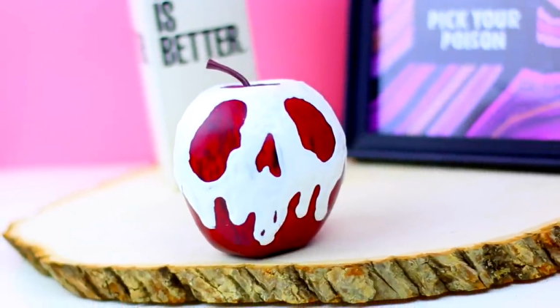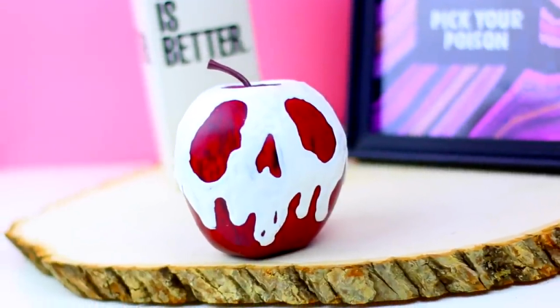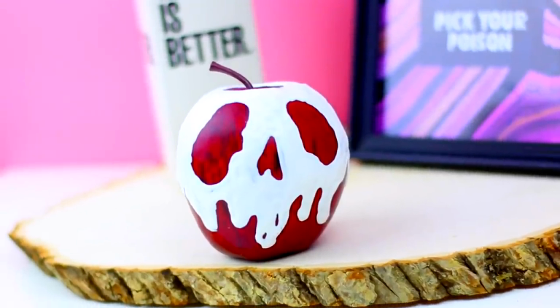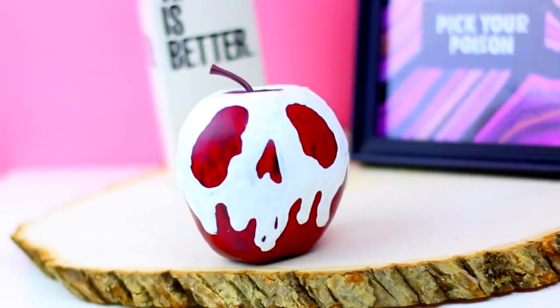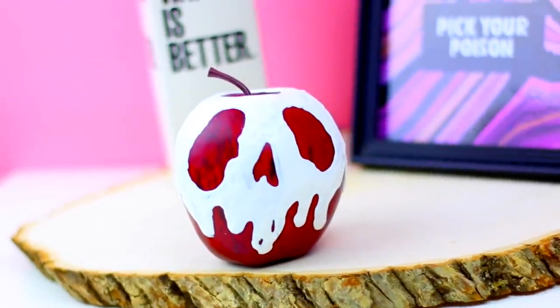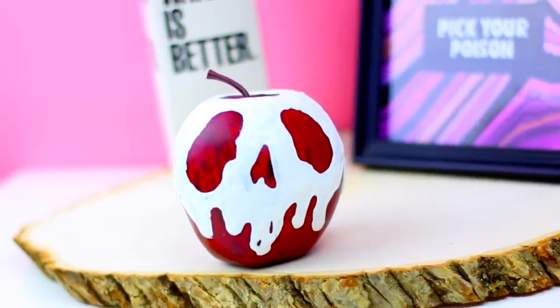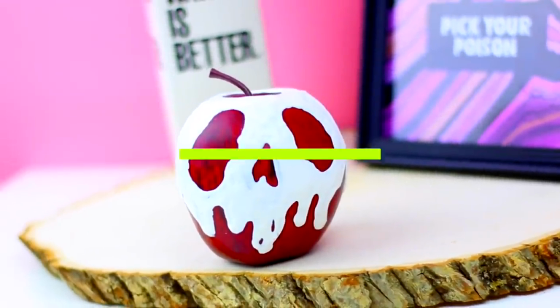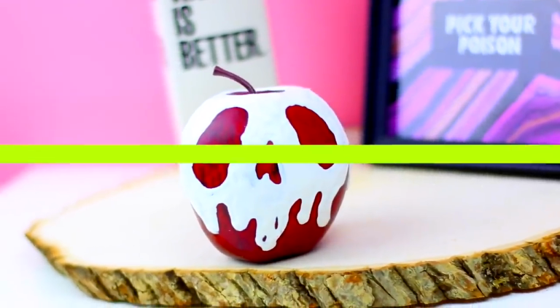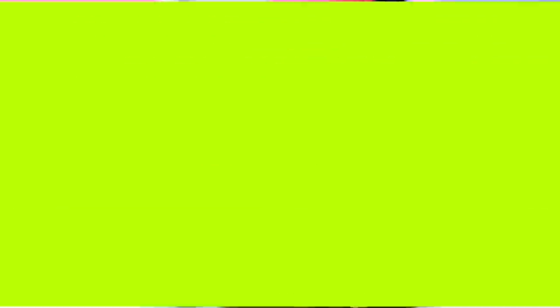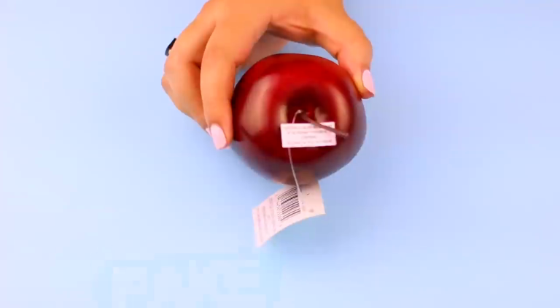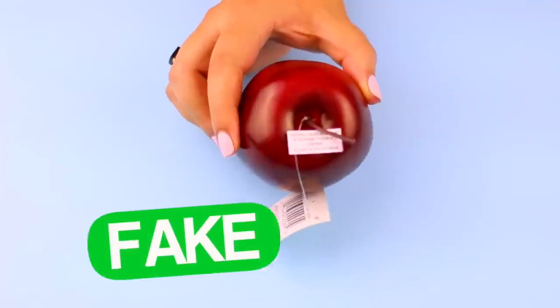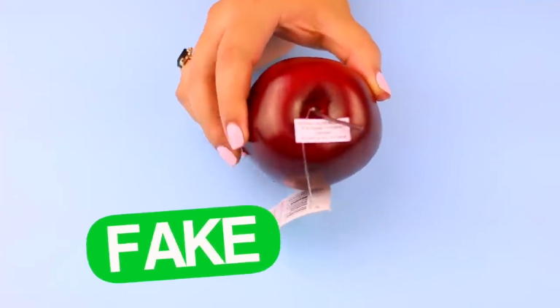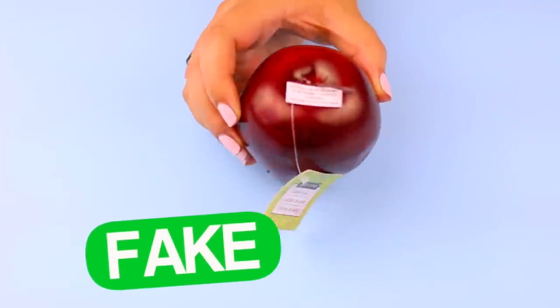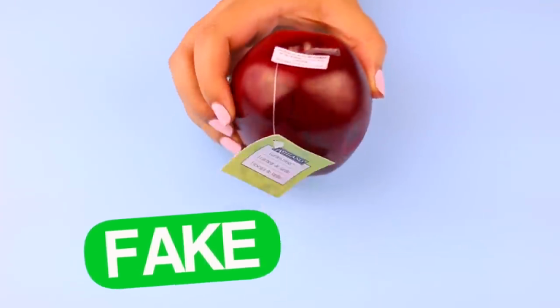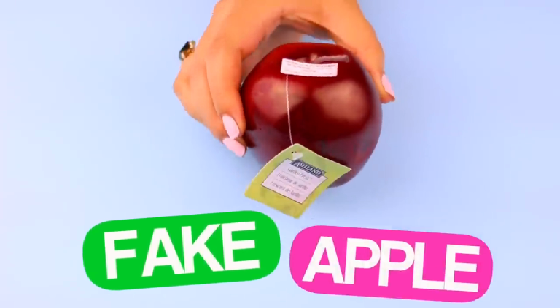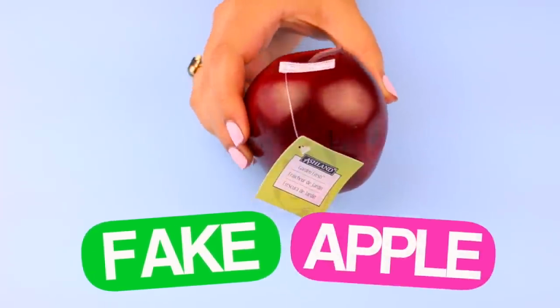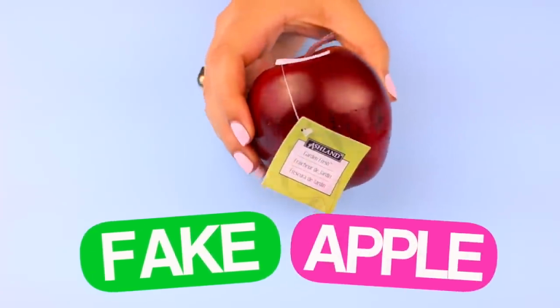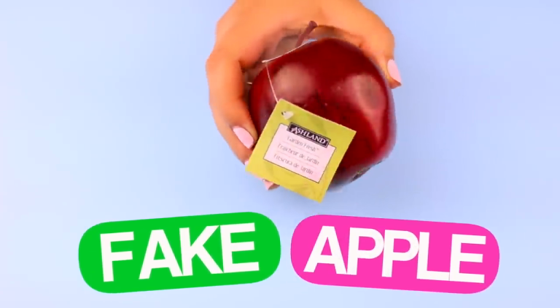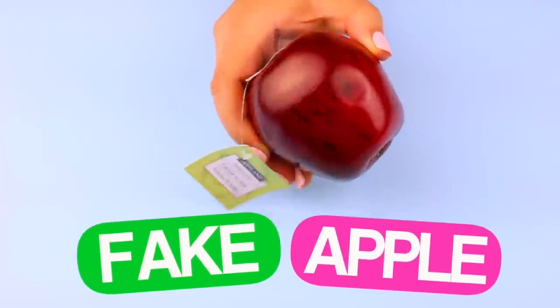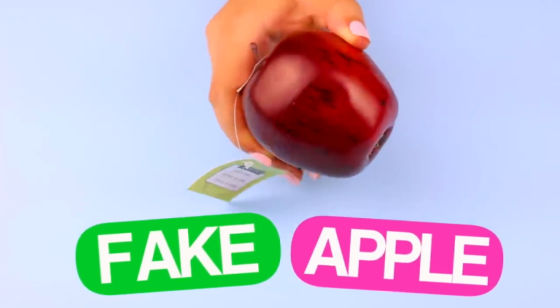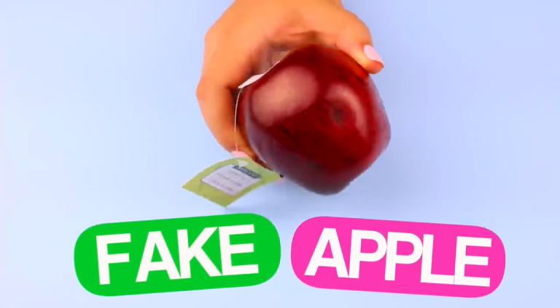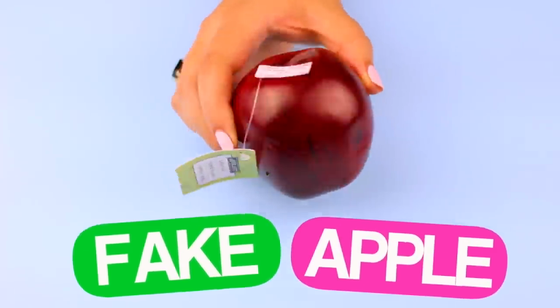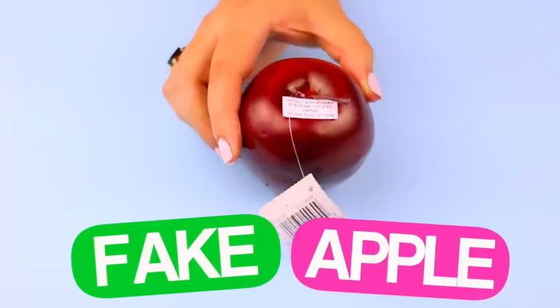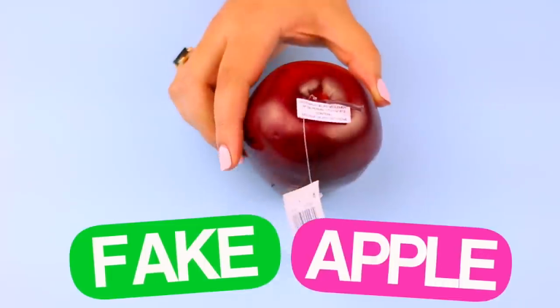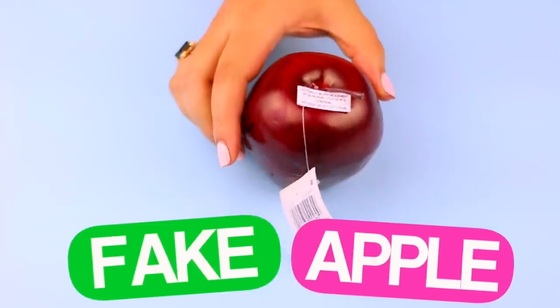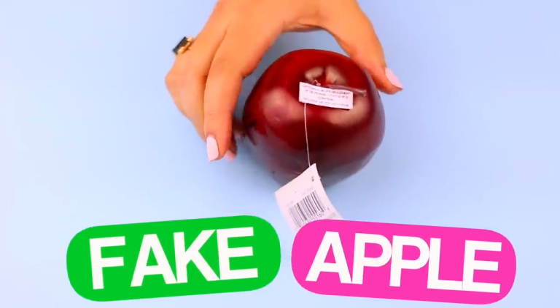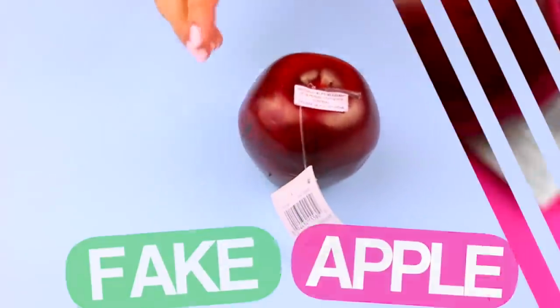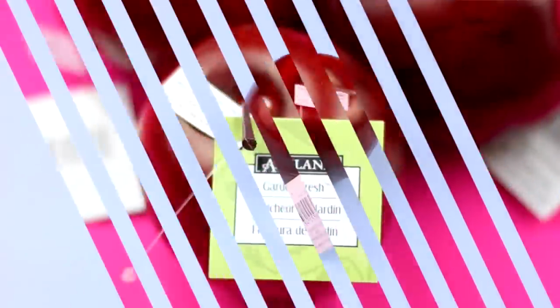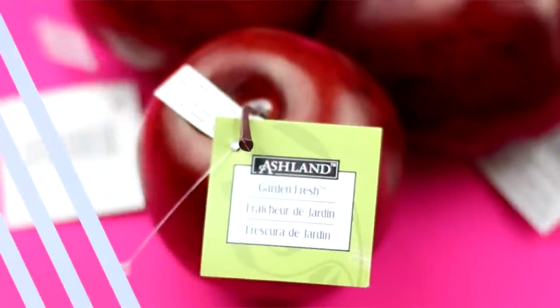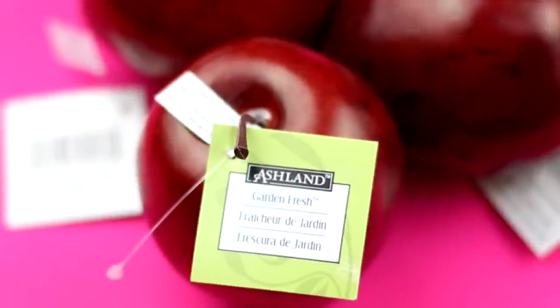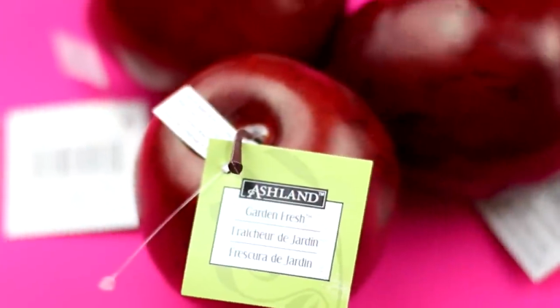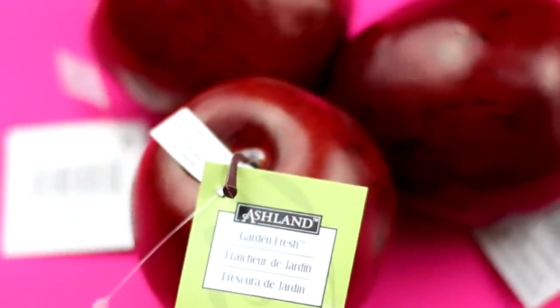To start with this DIY, you are going to need a fake apple. You can find this at any crafter and they are very inexpensive.